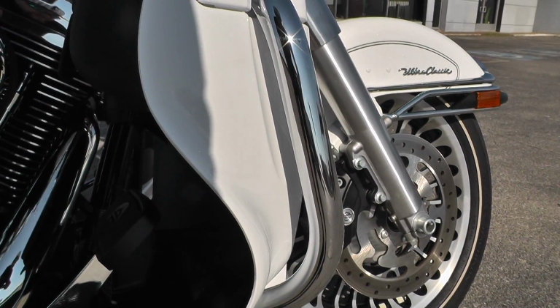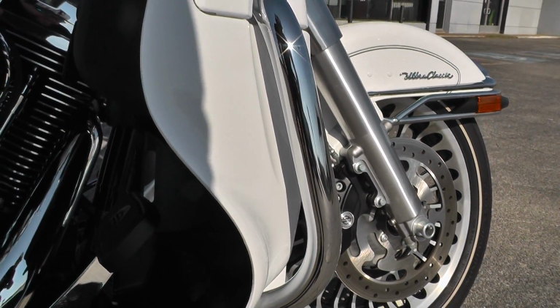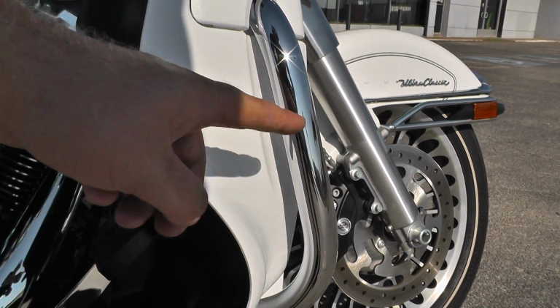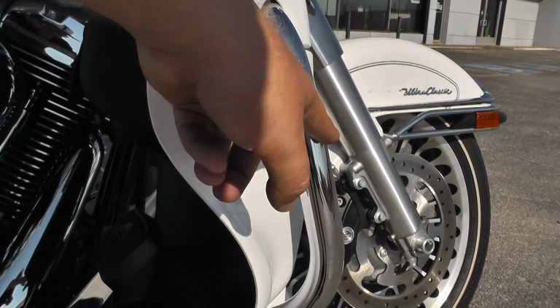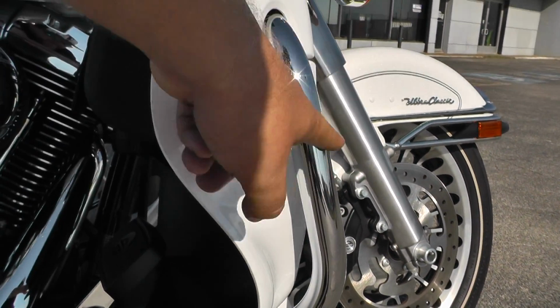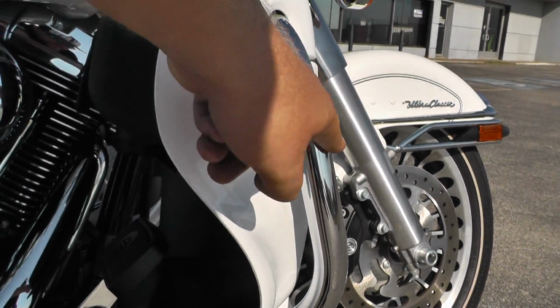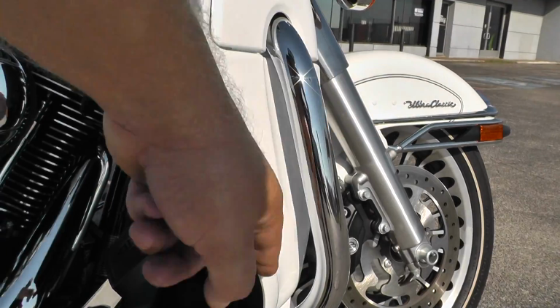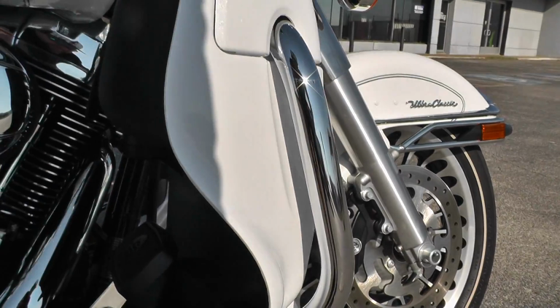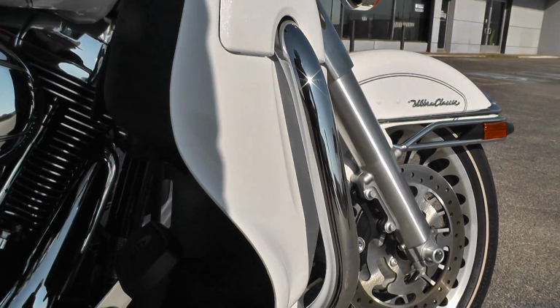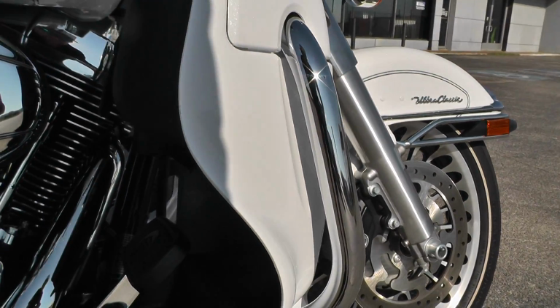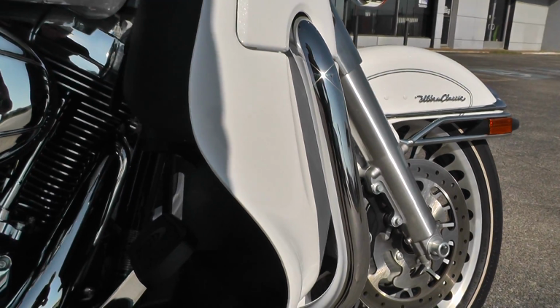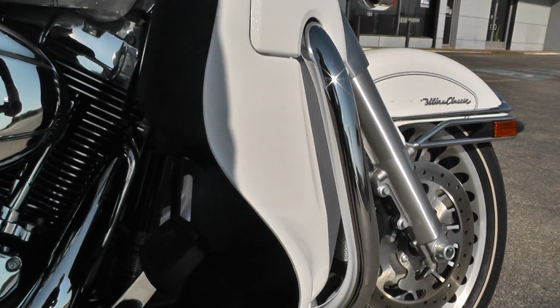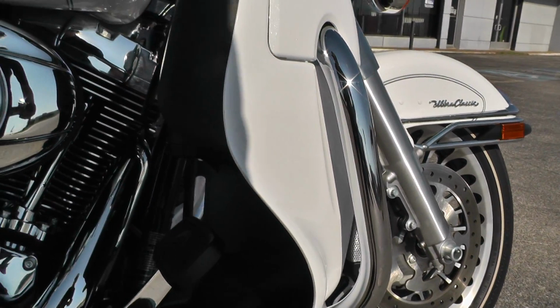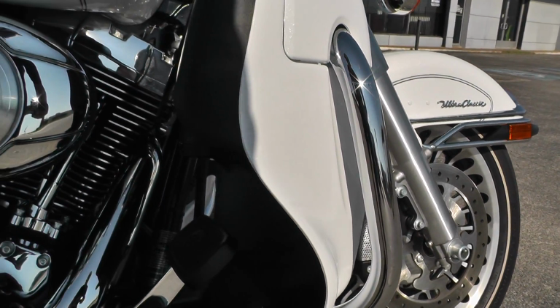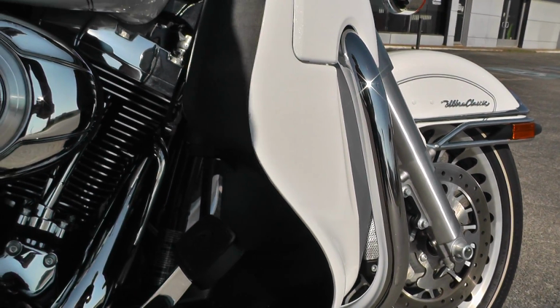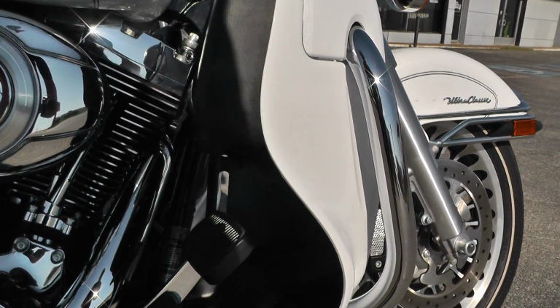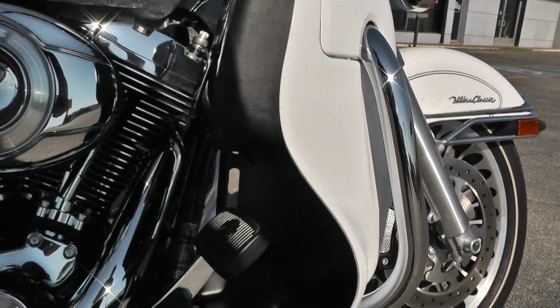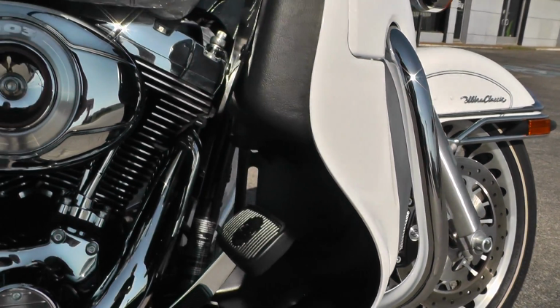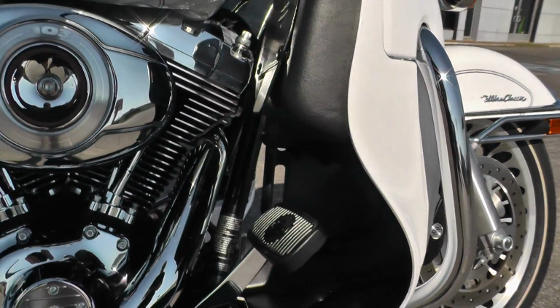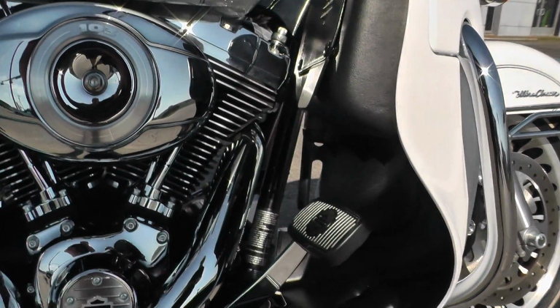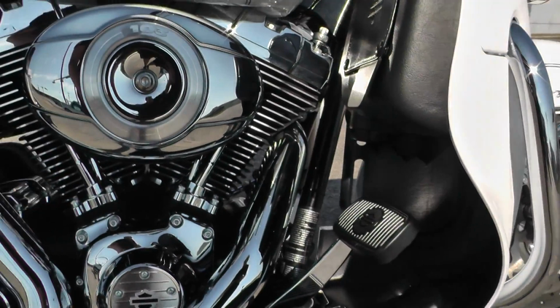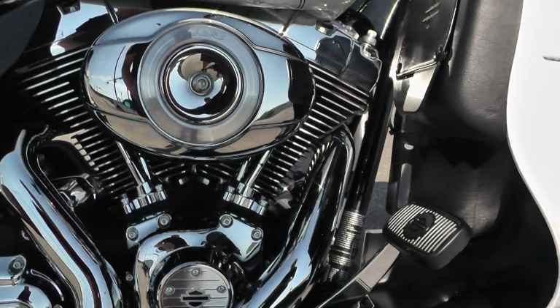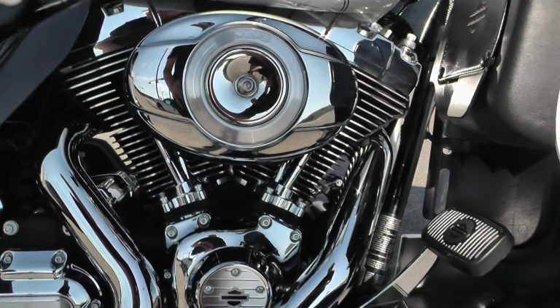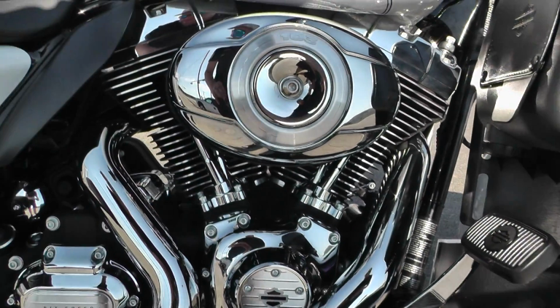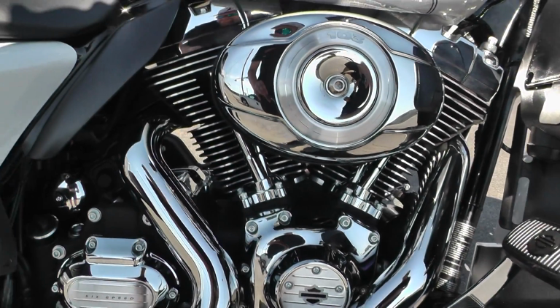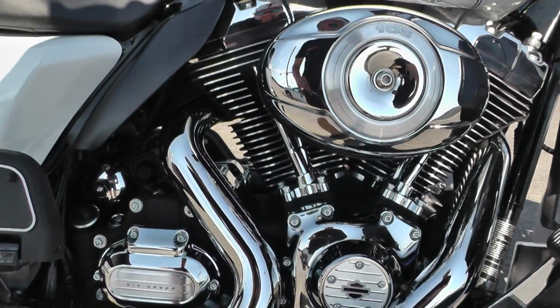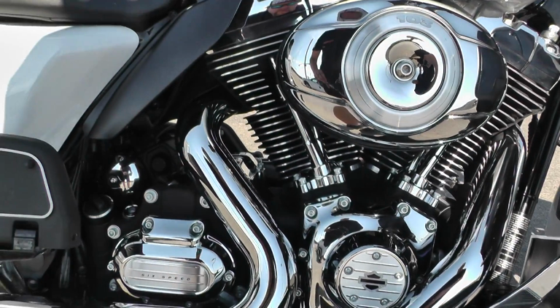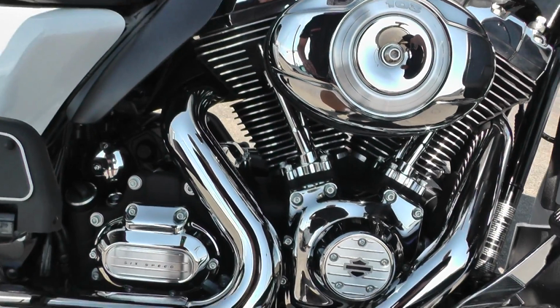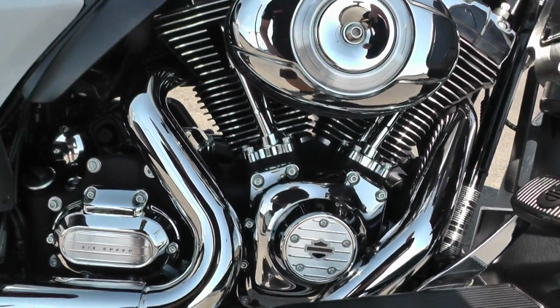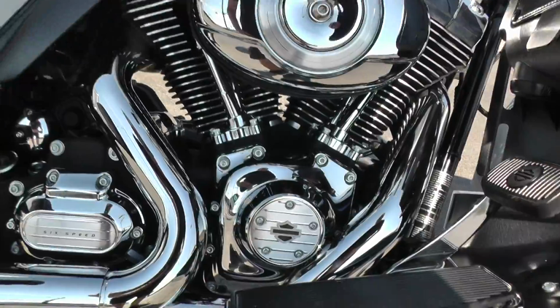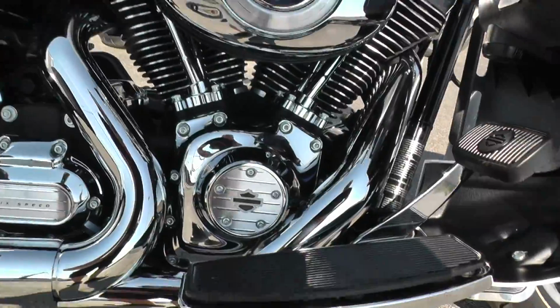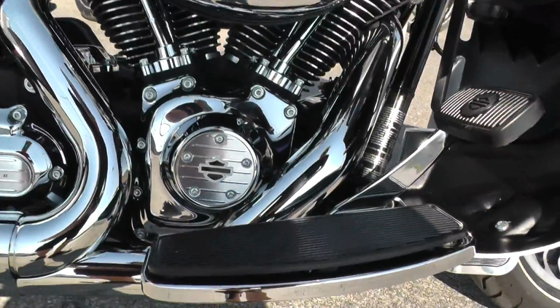It really needs a set of highway pegs so you can stretch your legs out. We've got a full parts and service department — we can help you out with that.